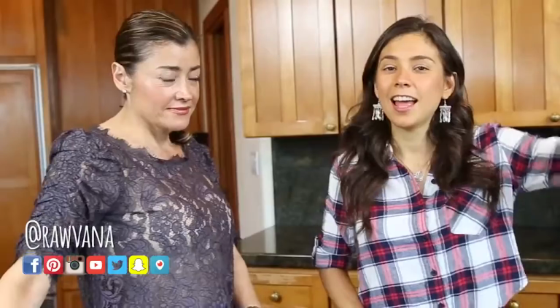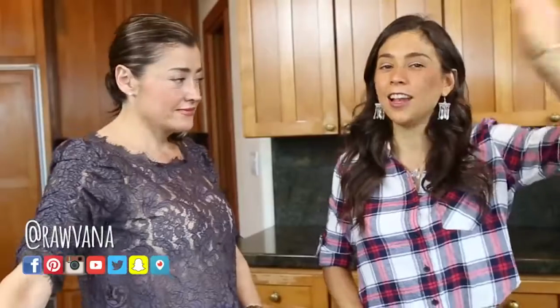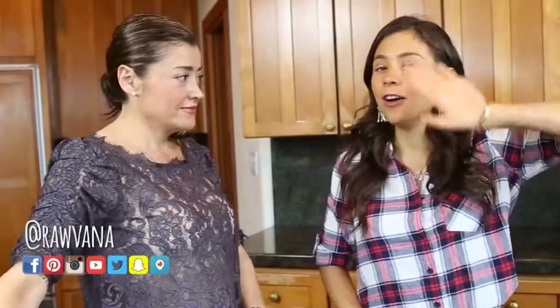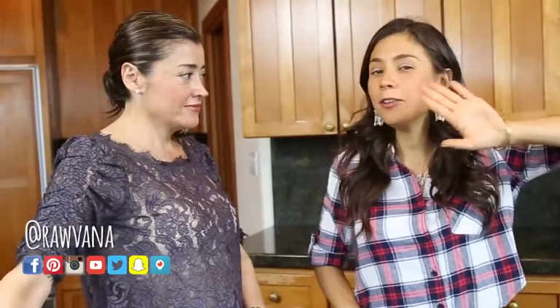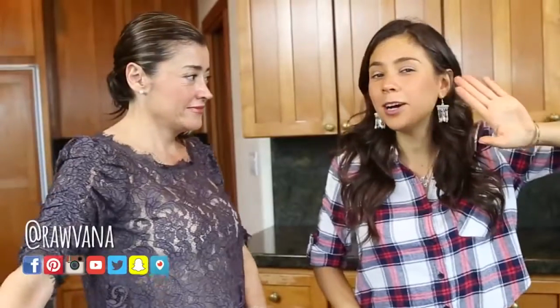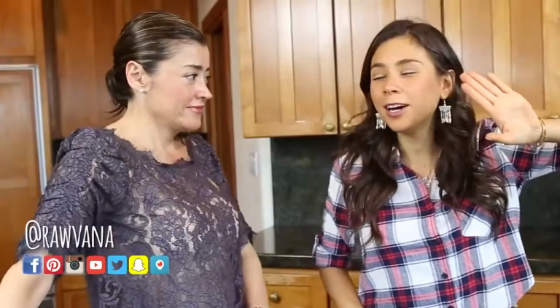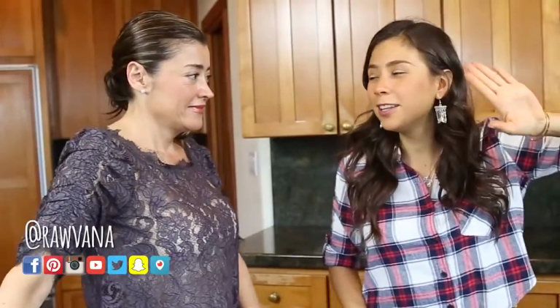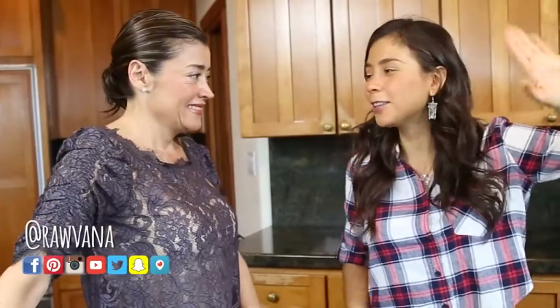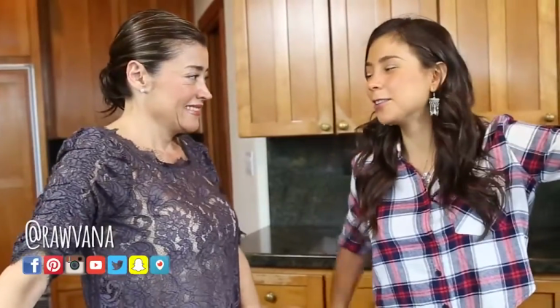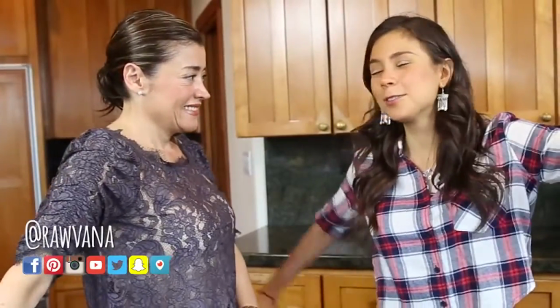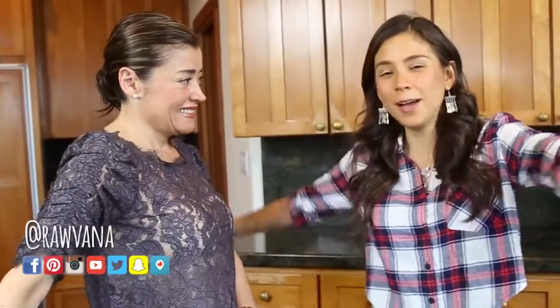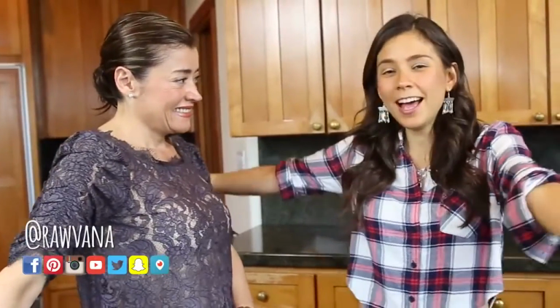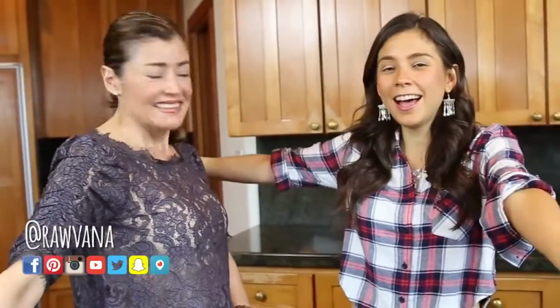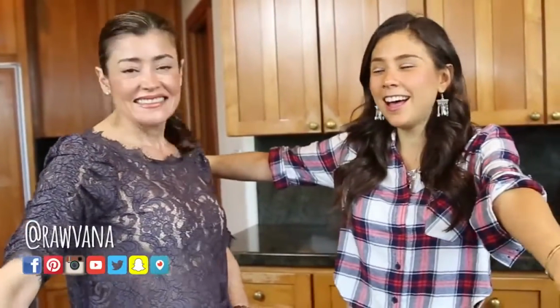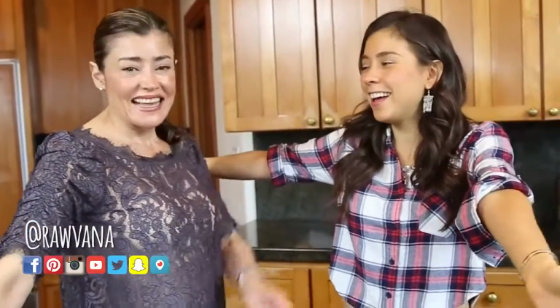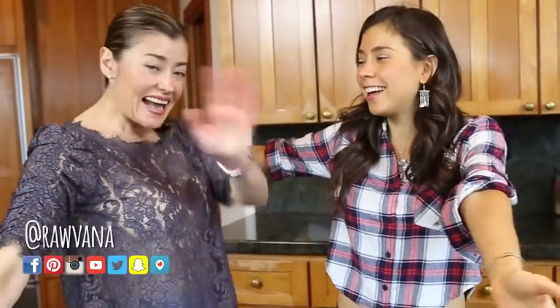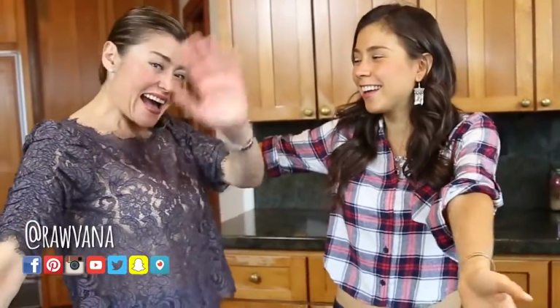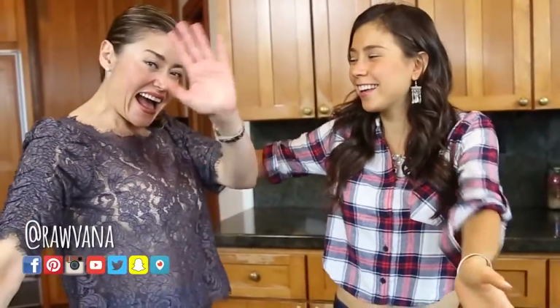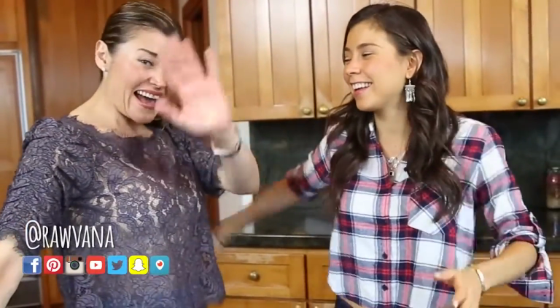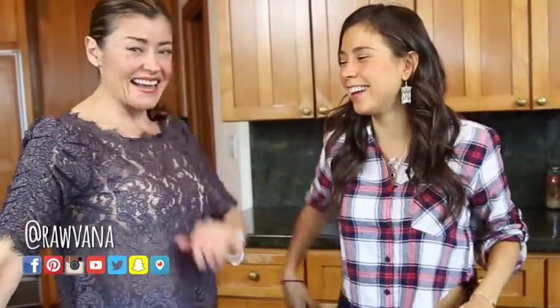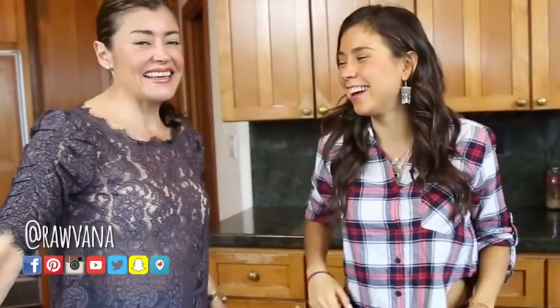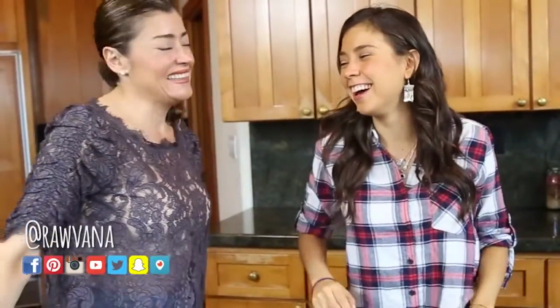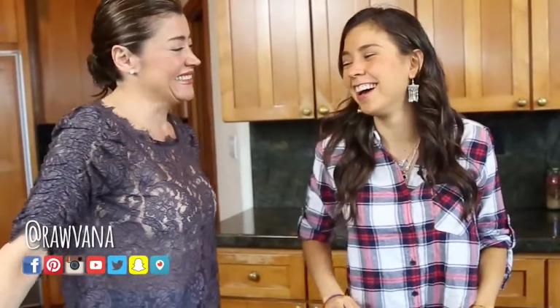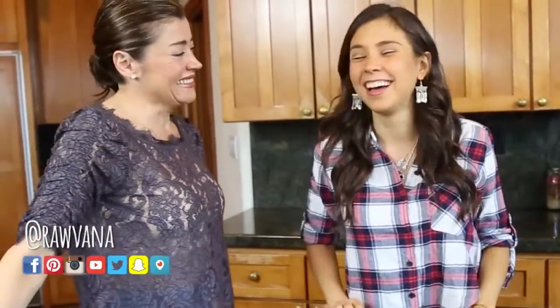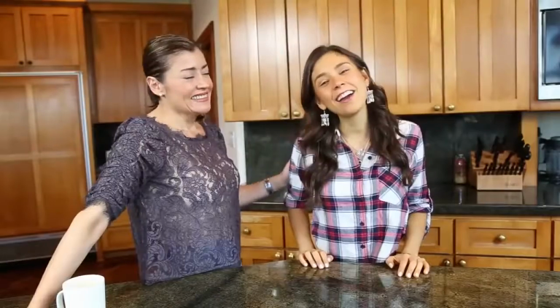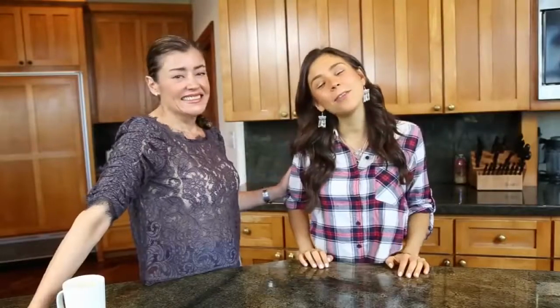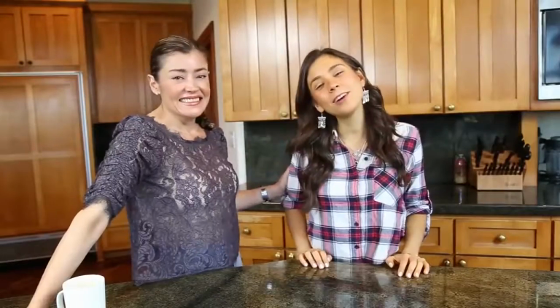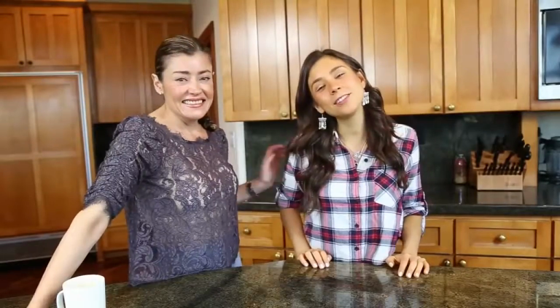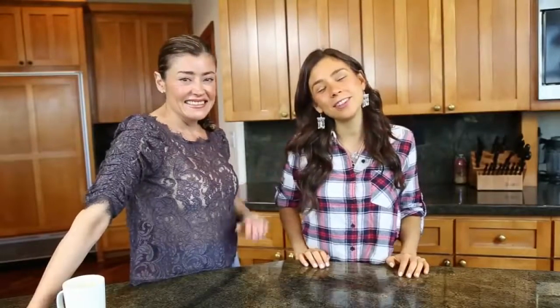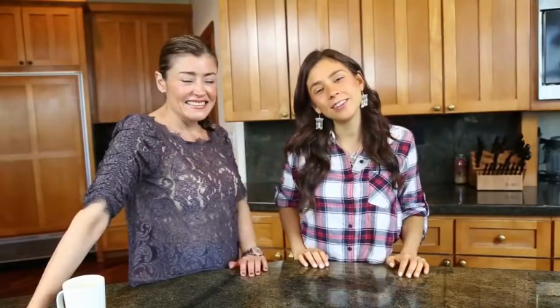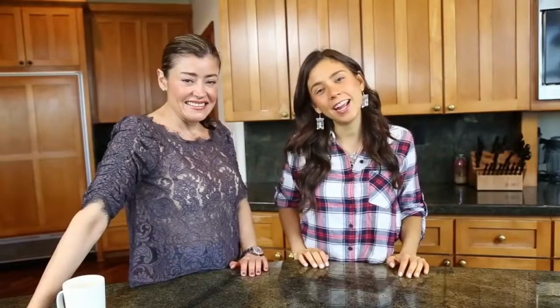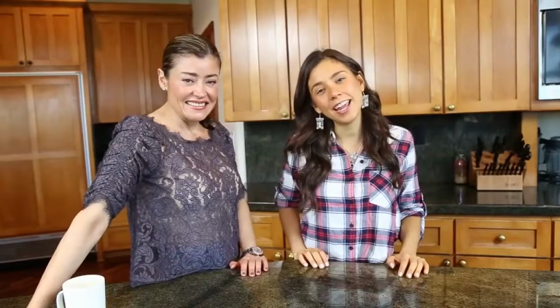Hello everyone! Look who's back! I hope you're all doing great.